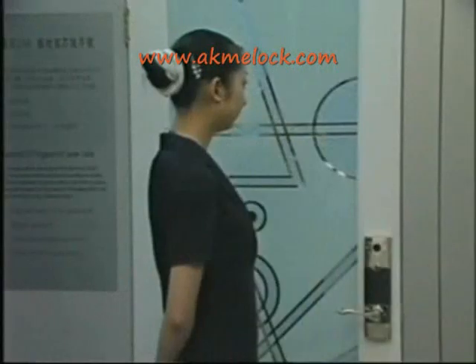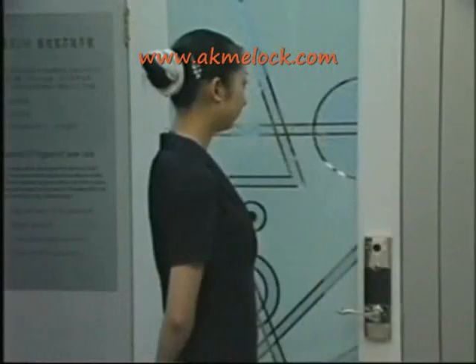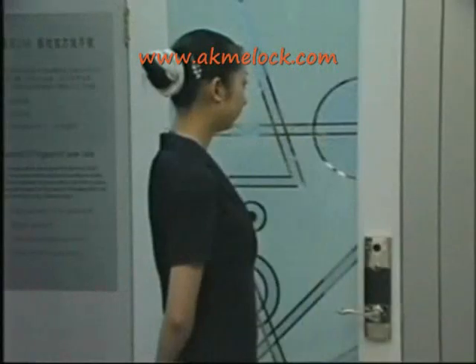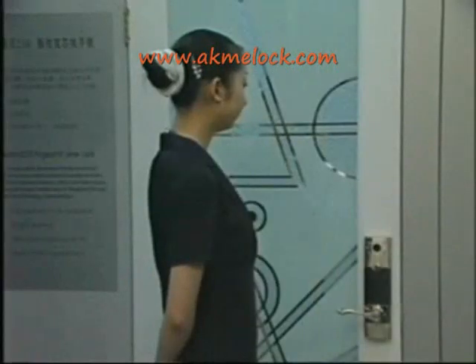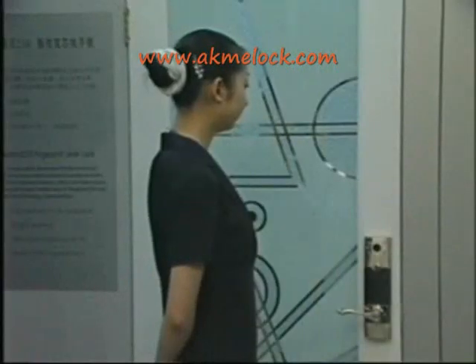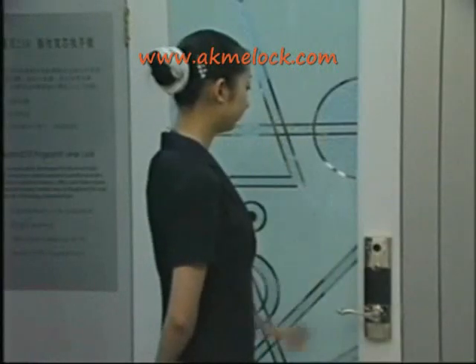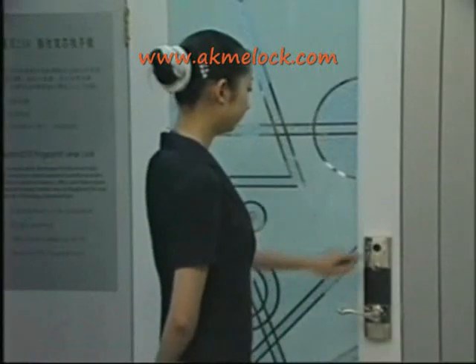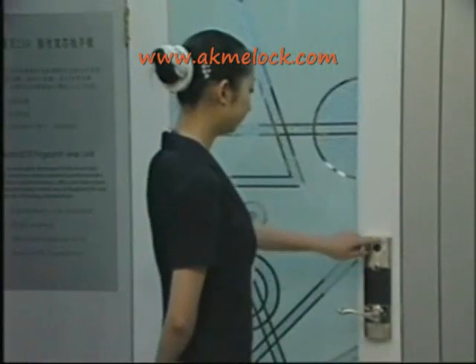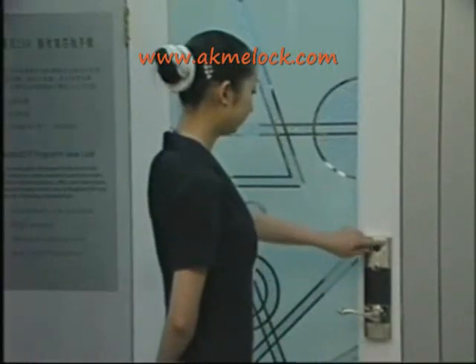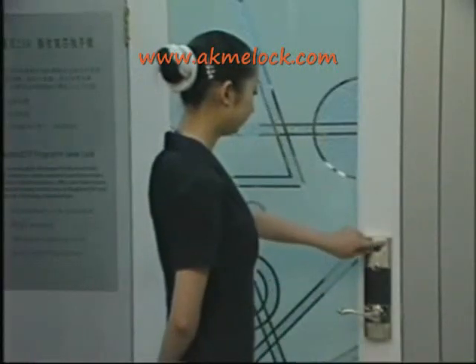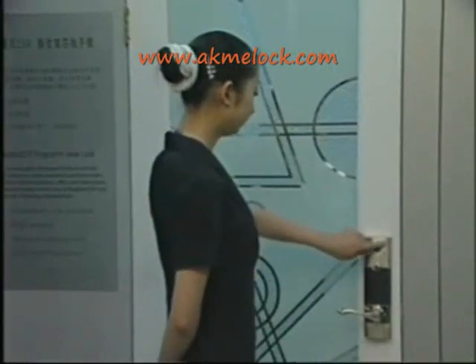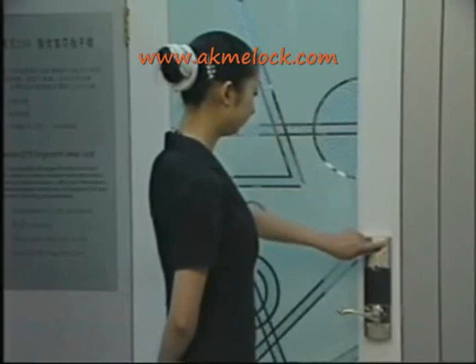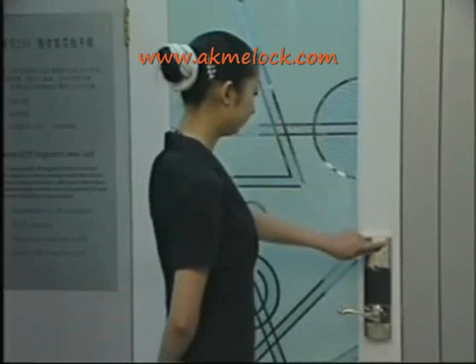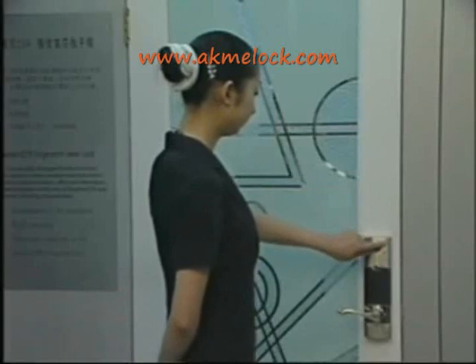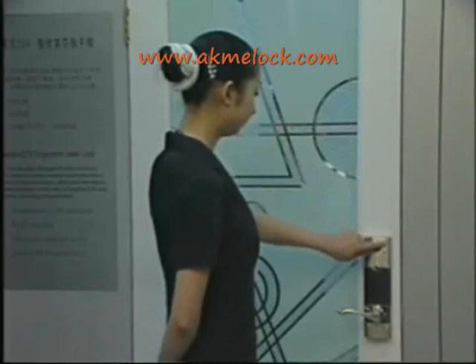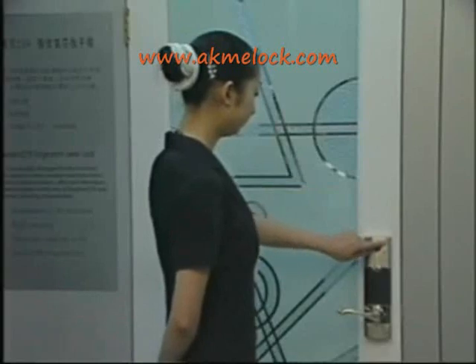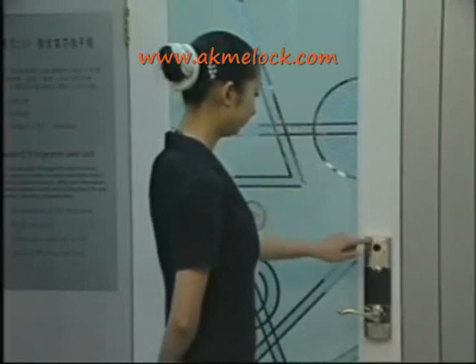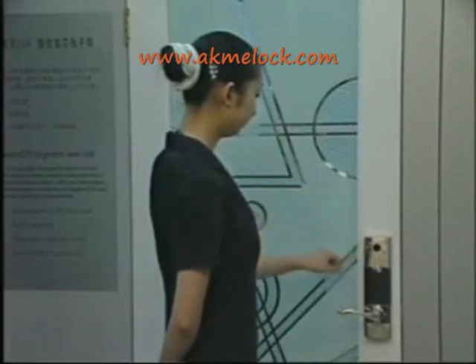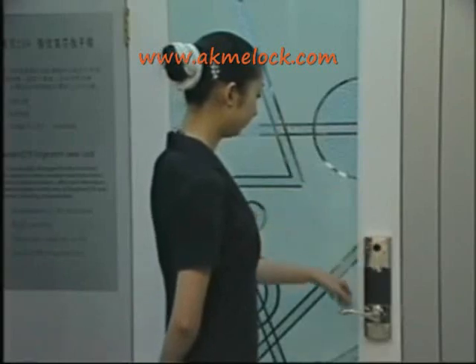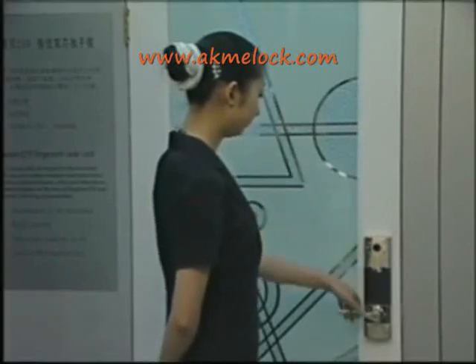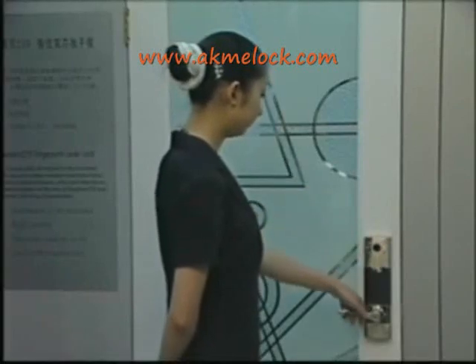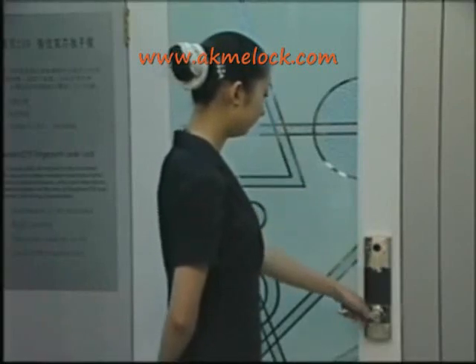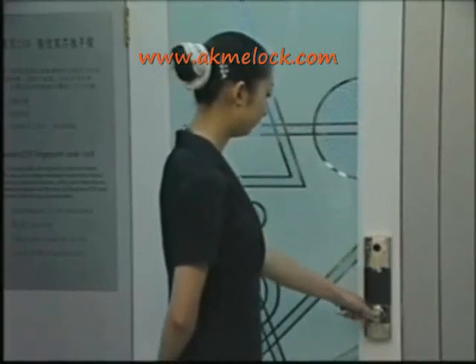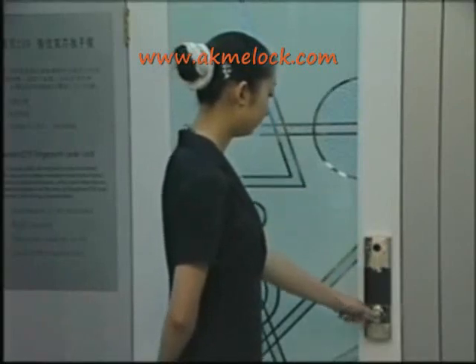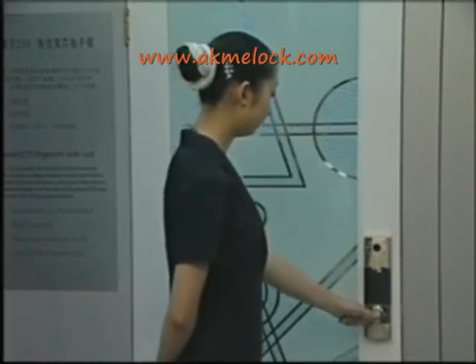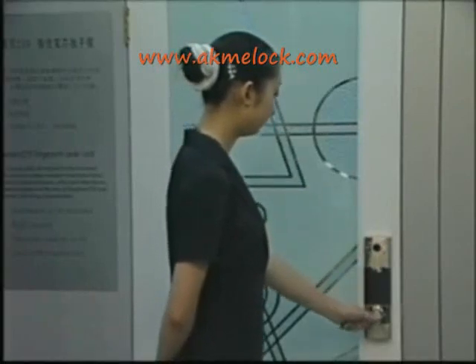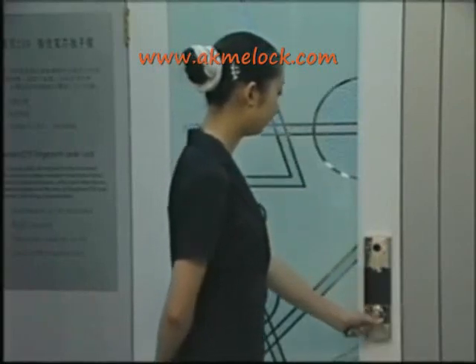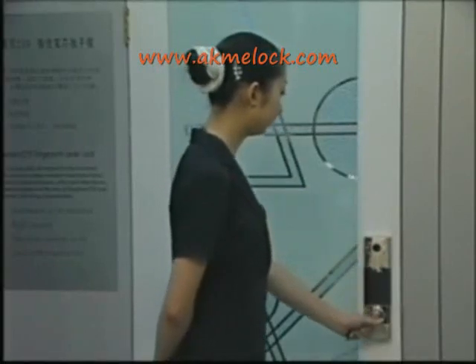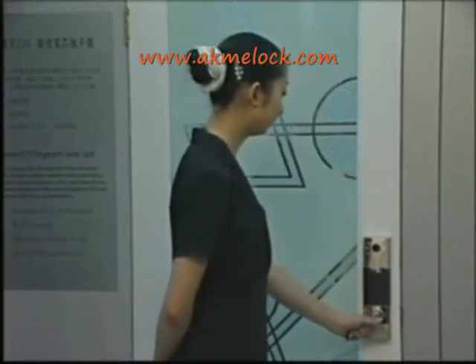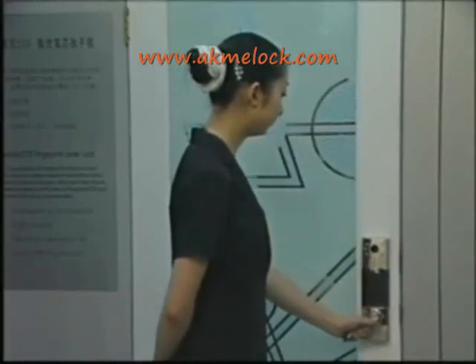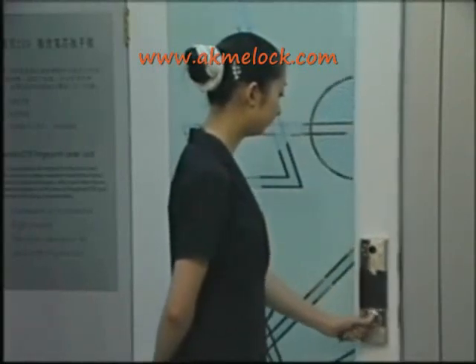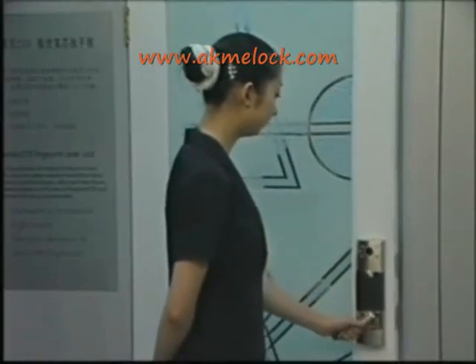If you want to open the door from inside, you should turn the unlocked button from inside. The deadbolt draws back.